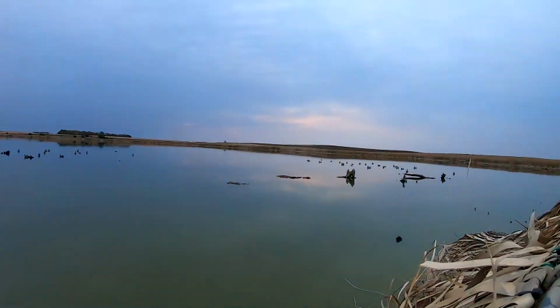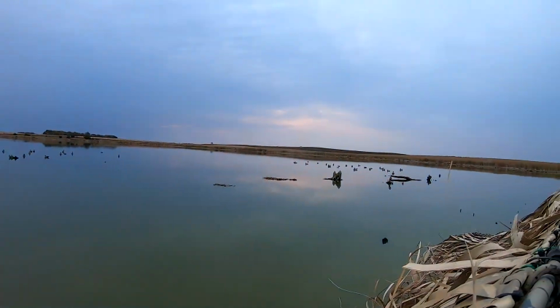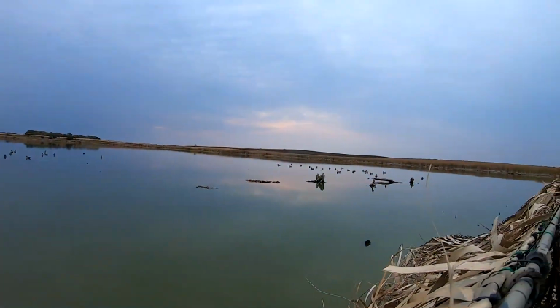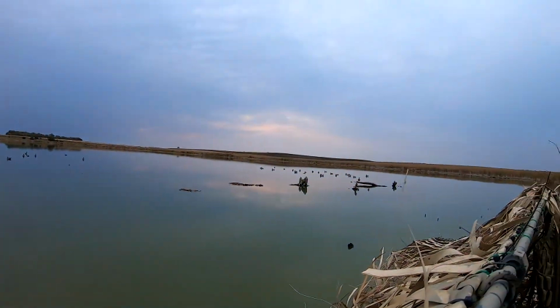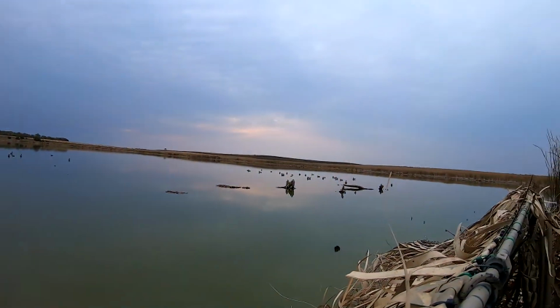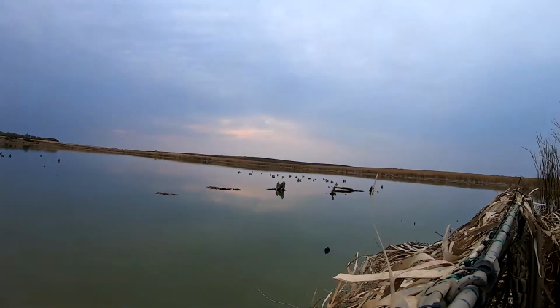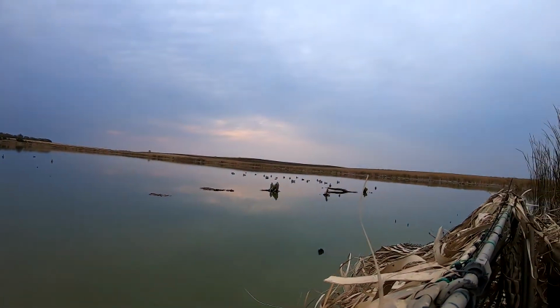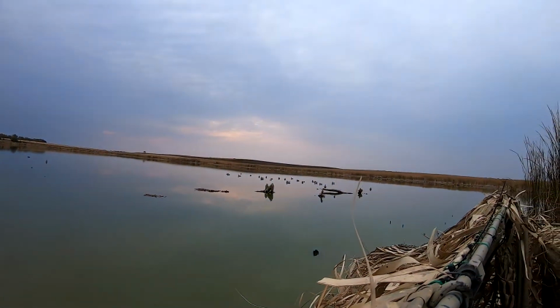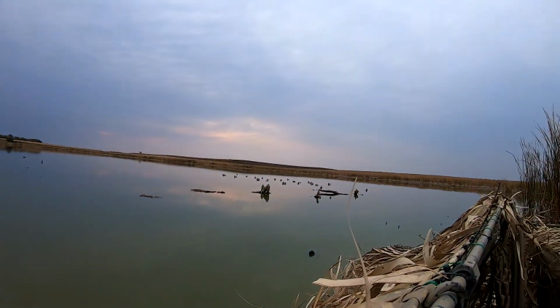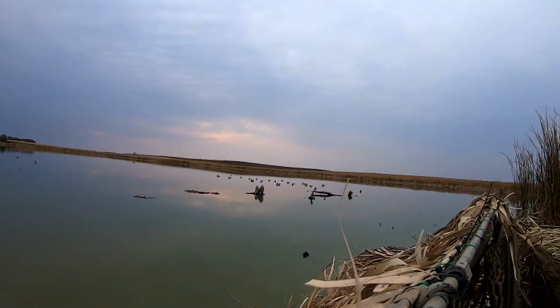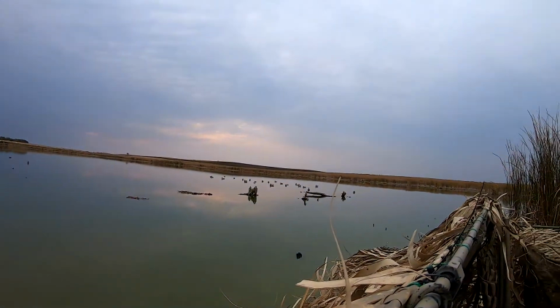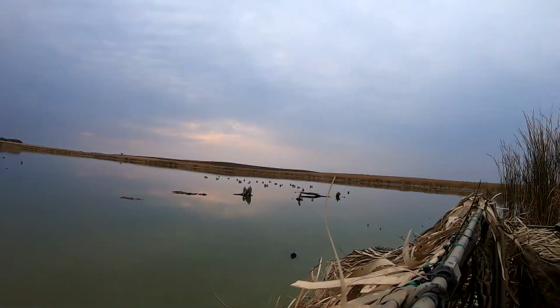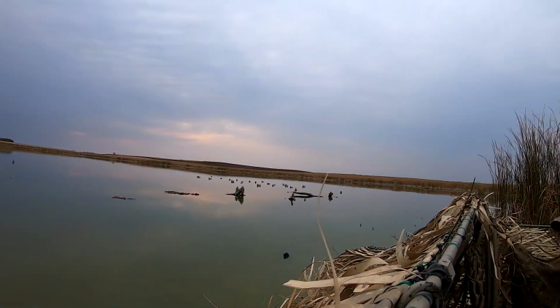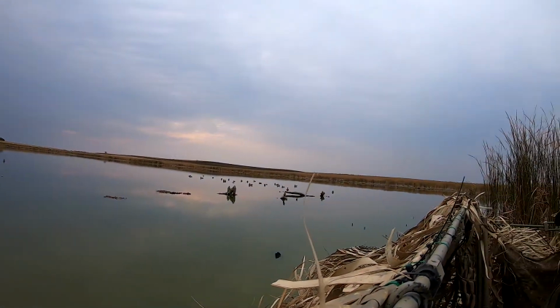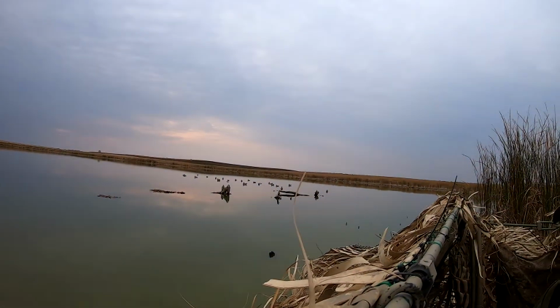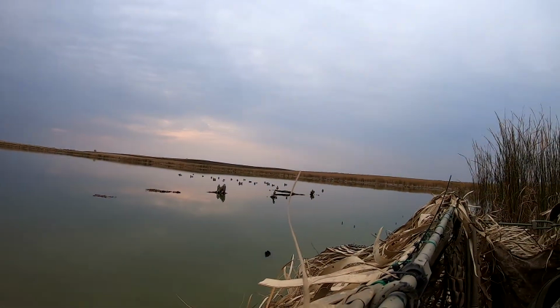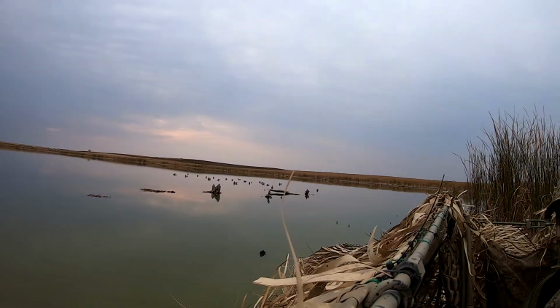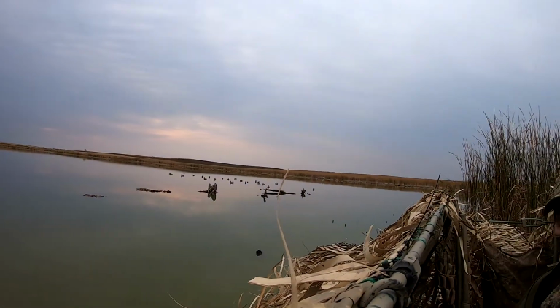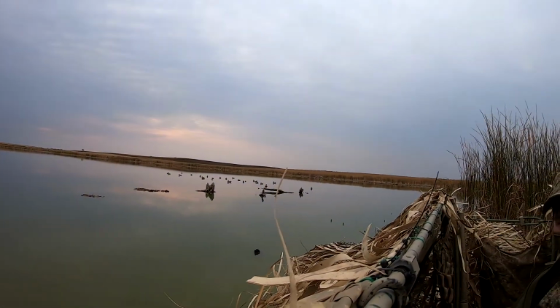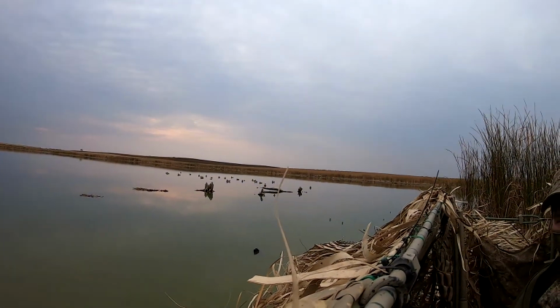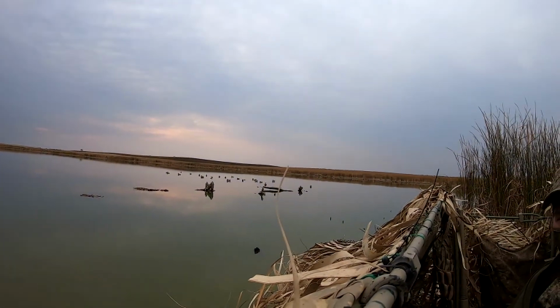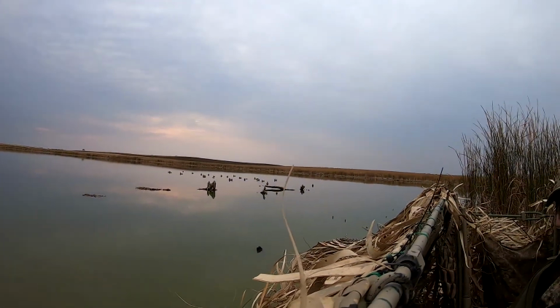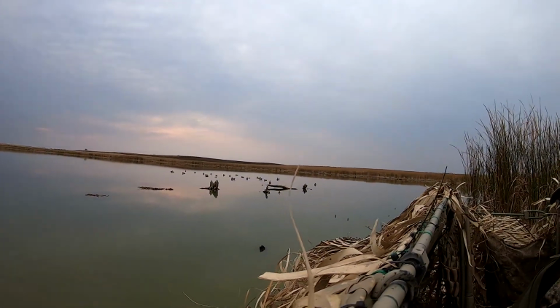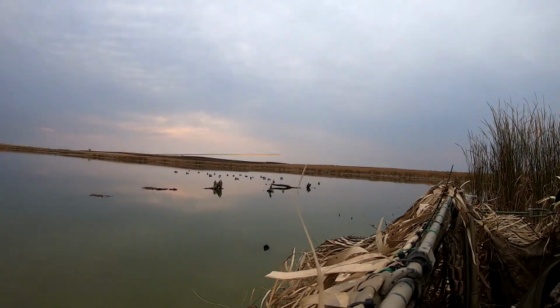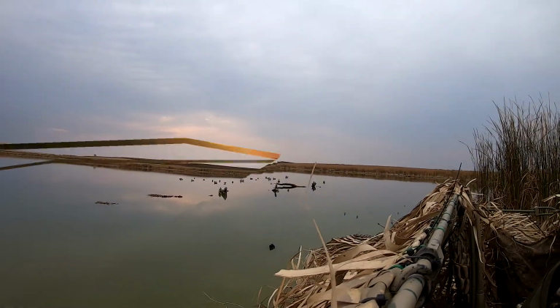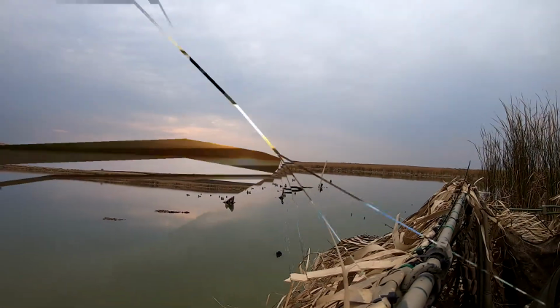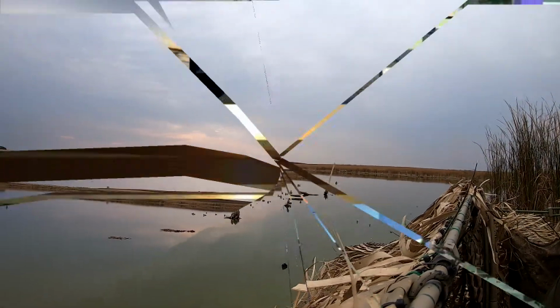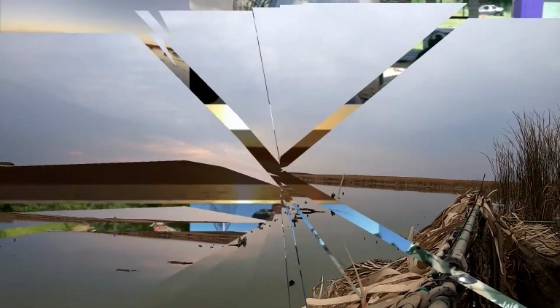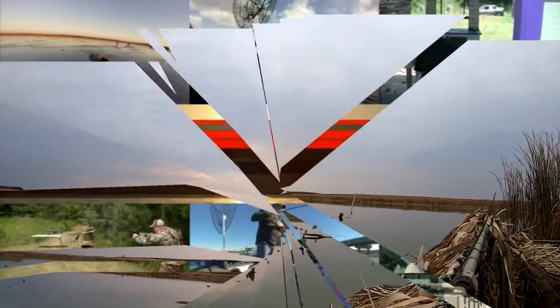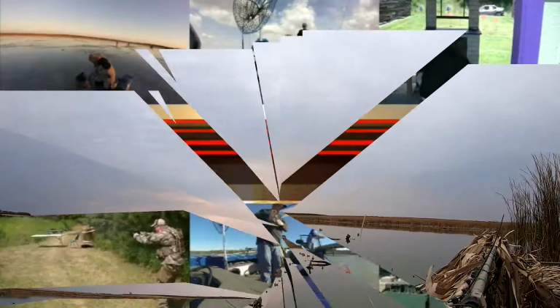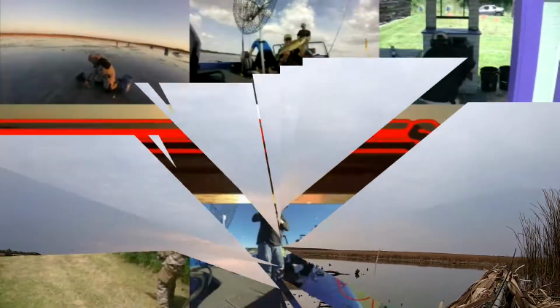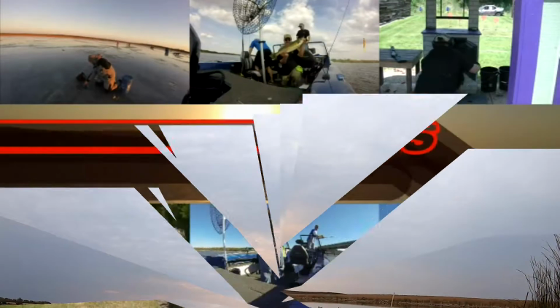Today on 3D Outdoors, we're out for opening day of waterfowl season — stay tuned!